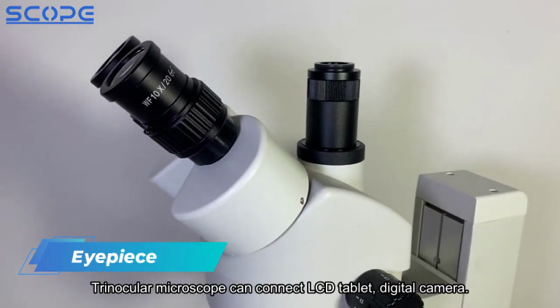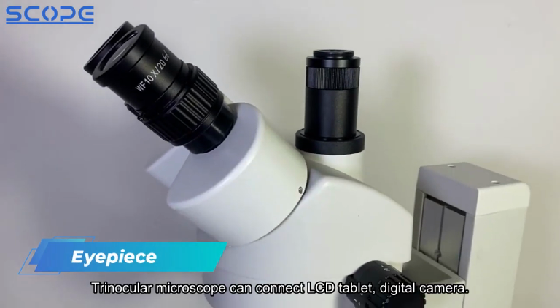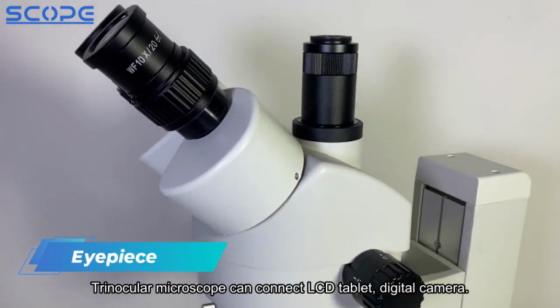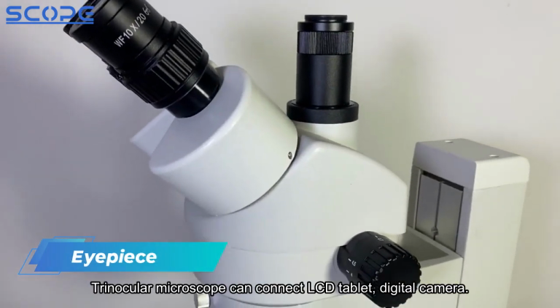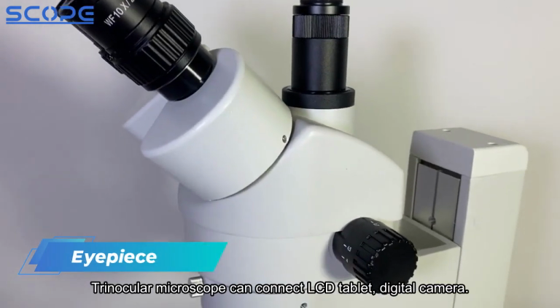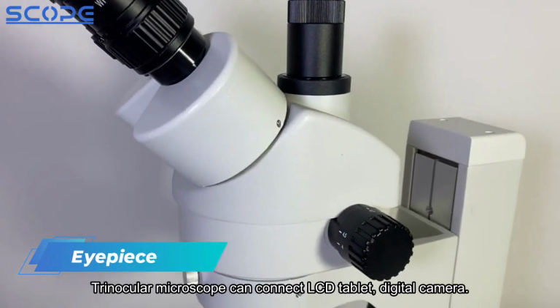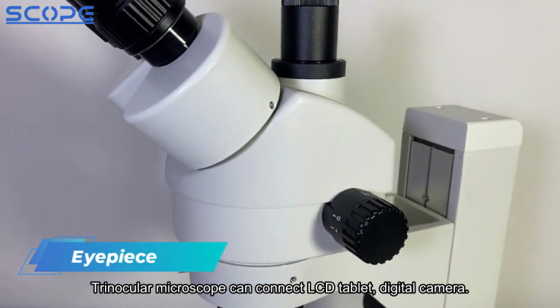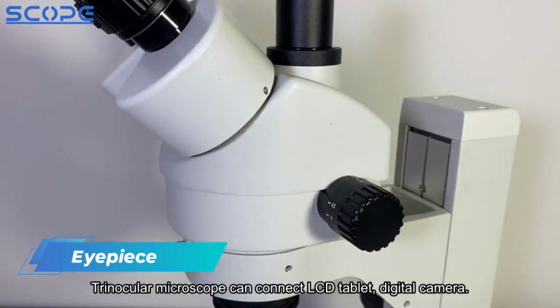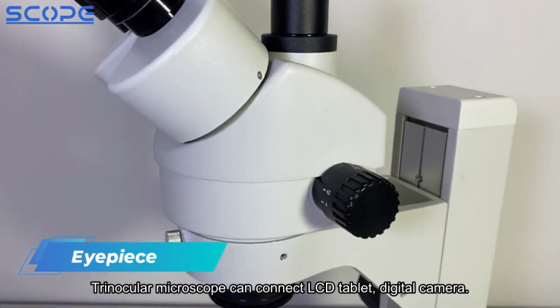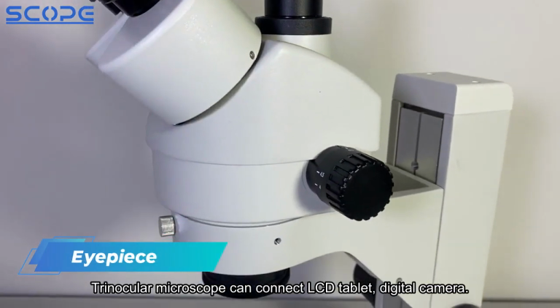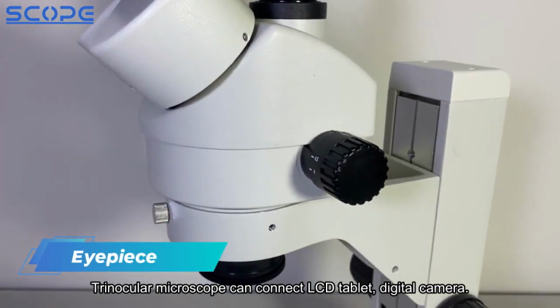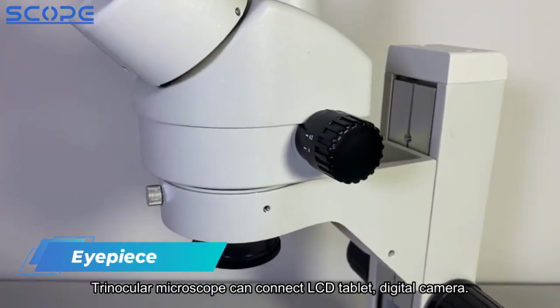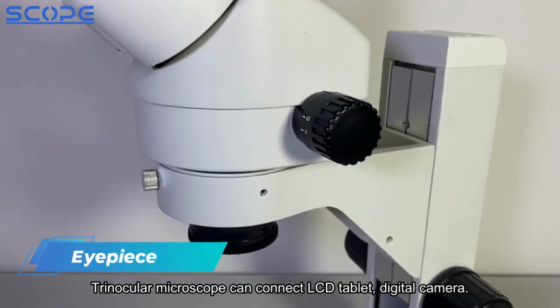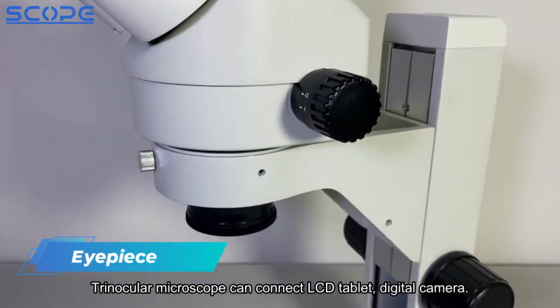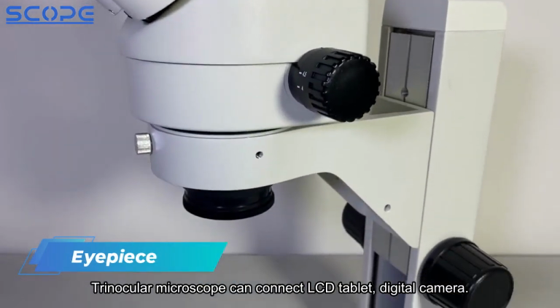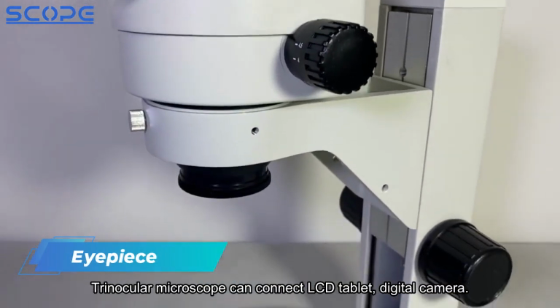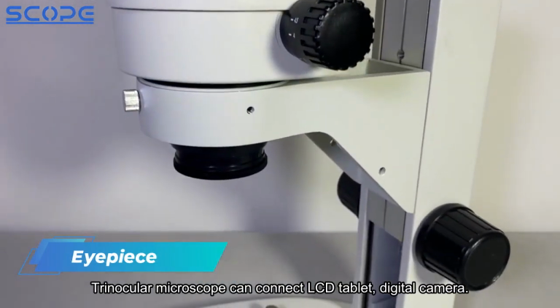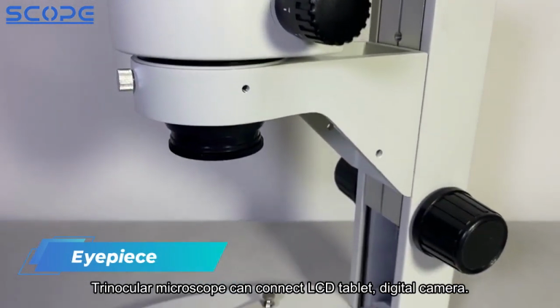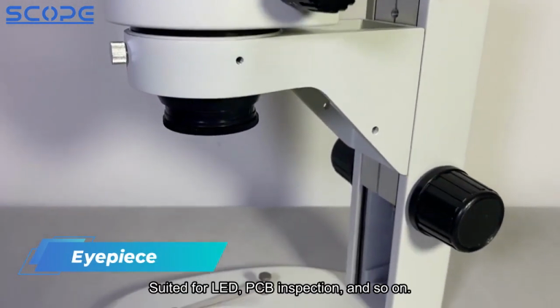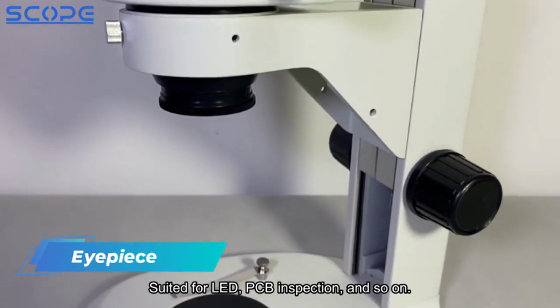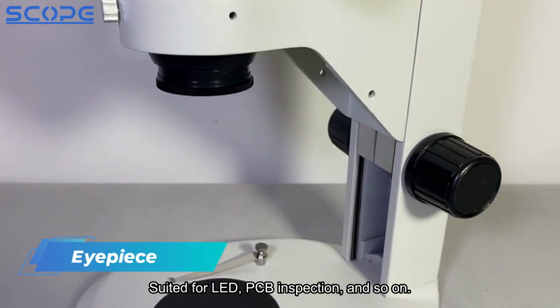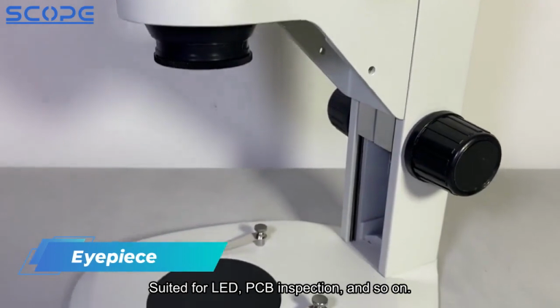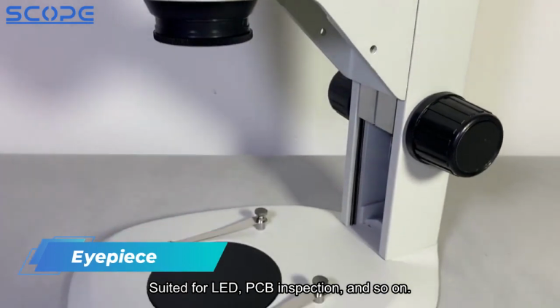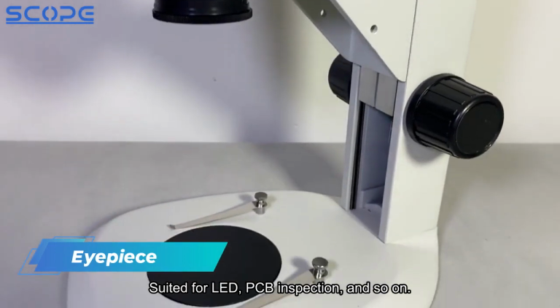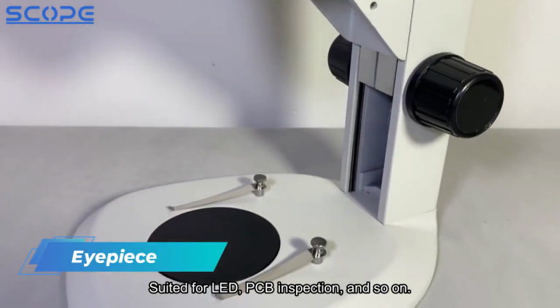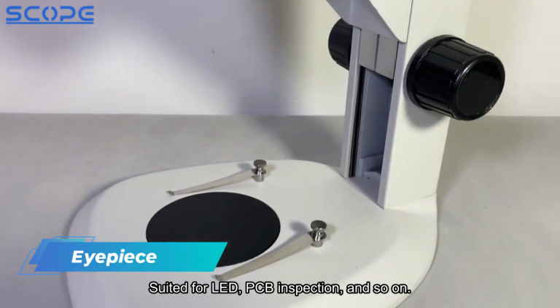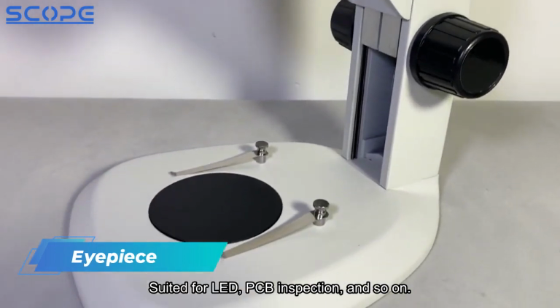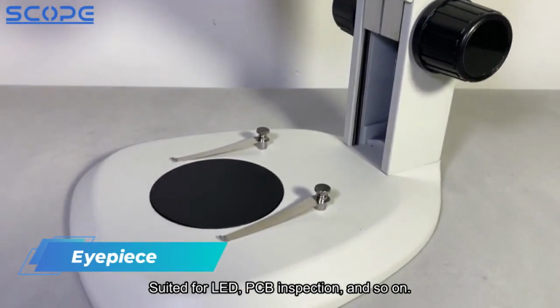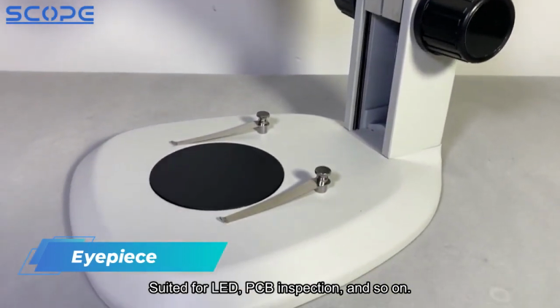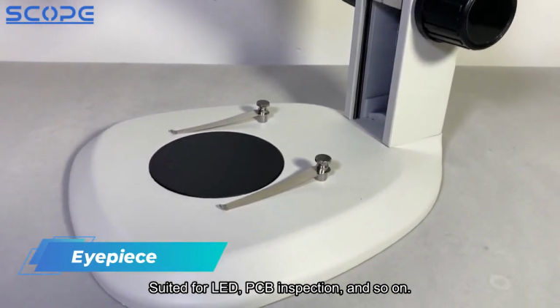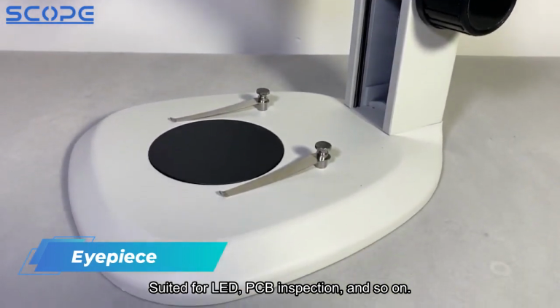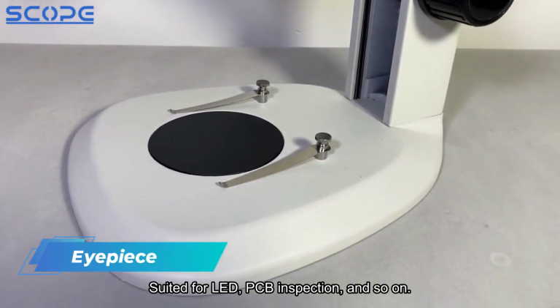The trinocular microscope can connect to an LCD tablet or digital camera, and is suited for LED and PCB inspection, and so on.